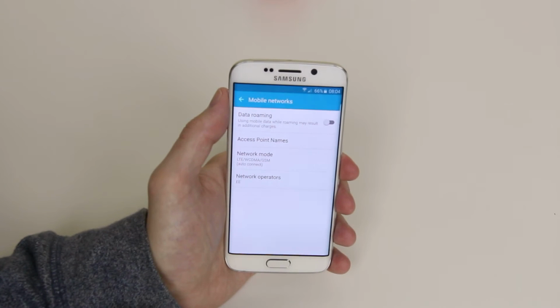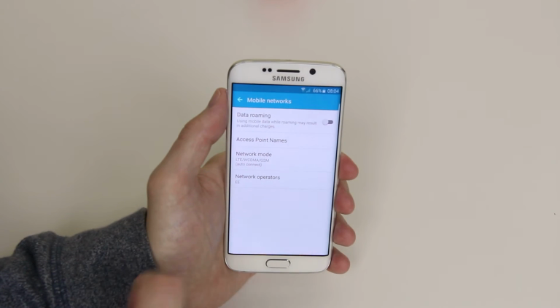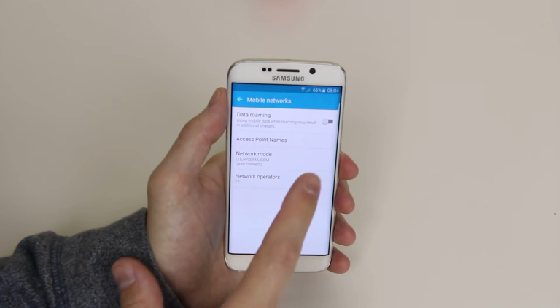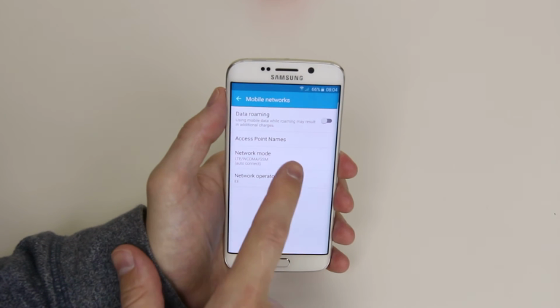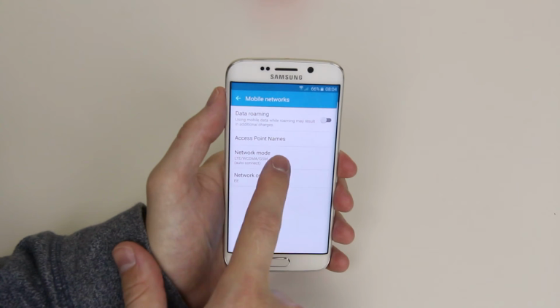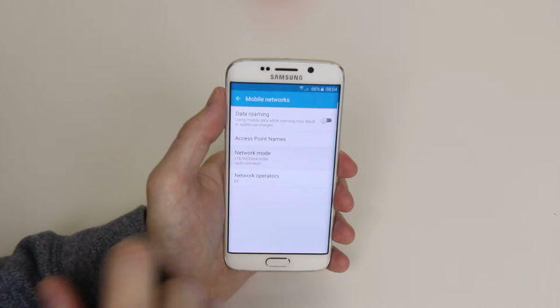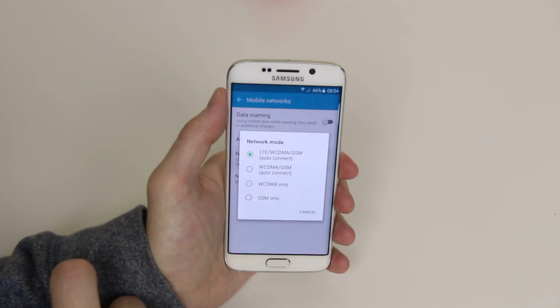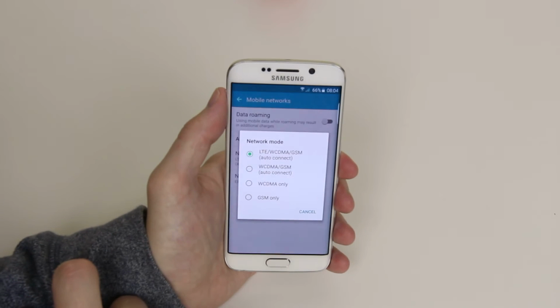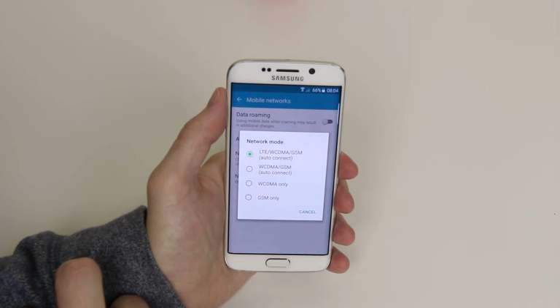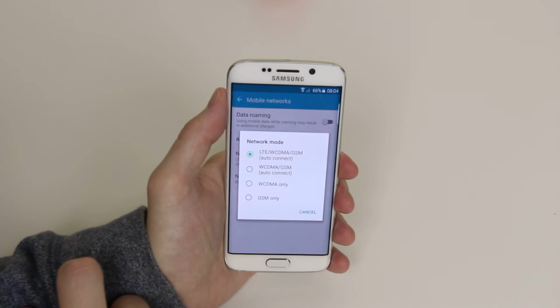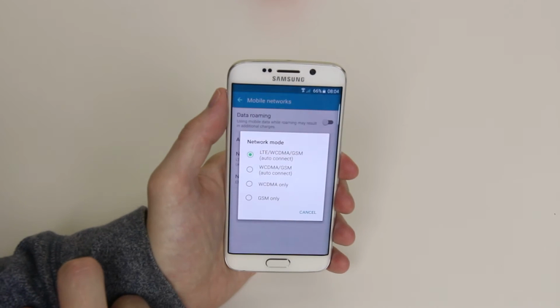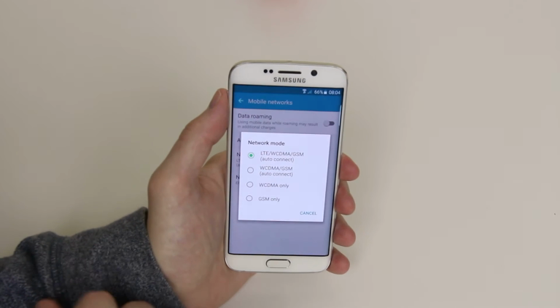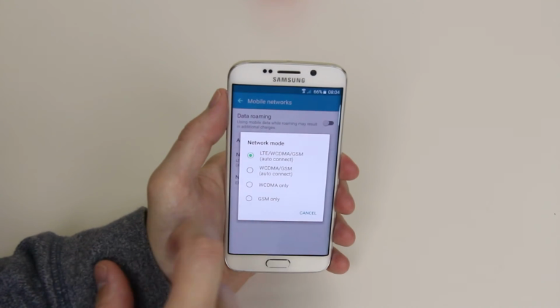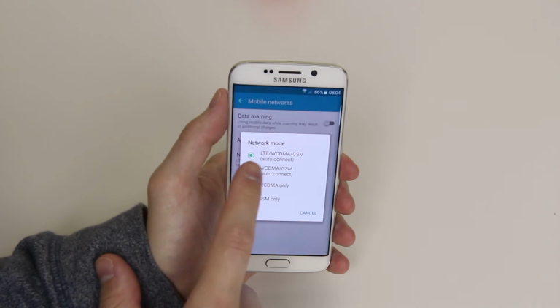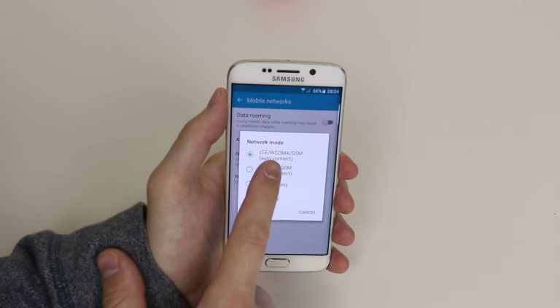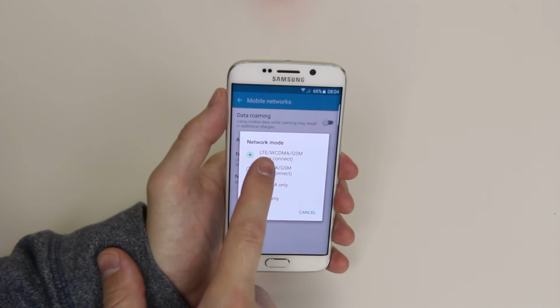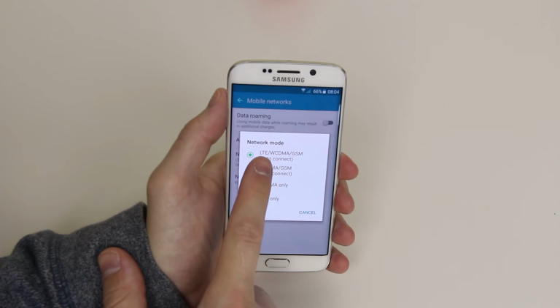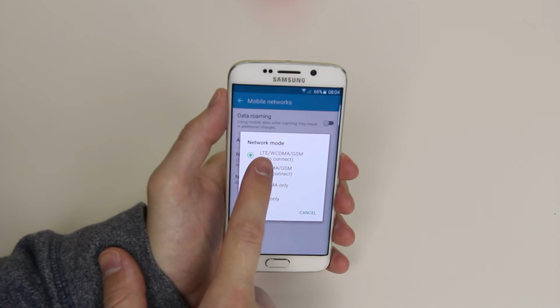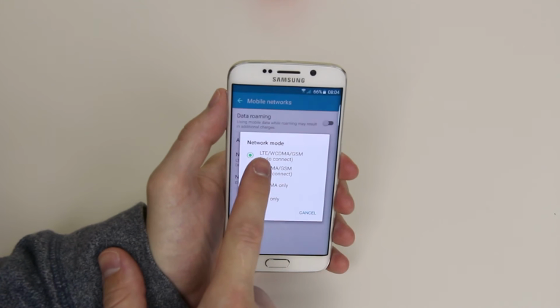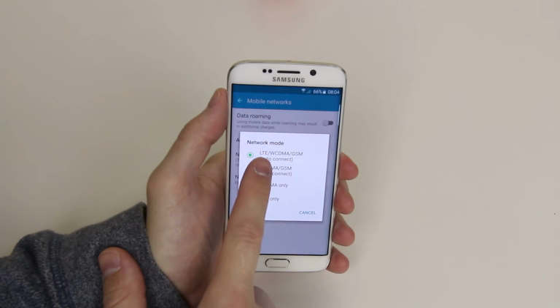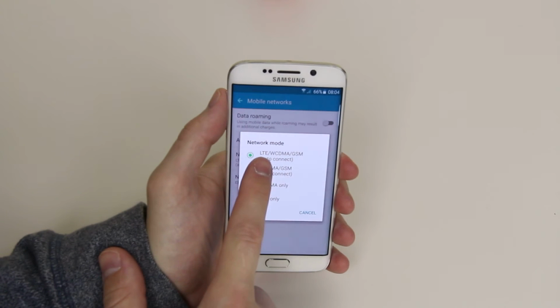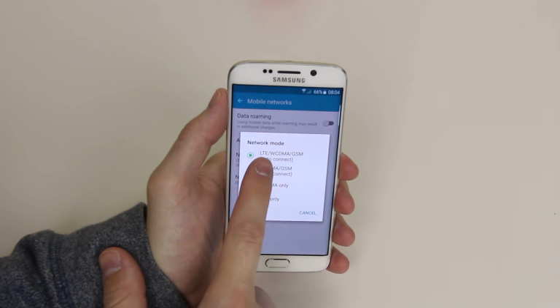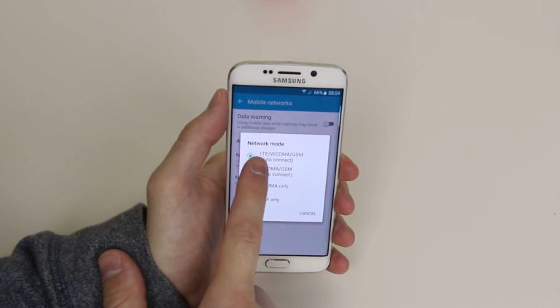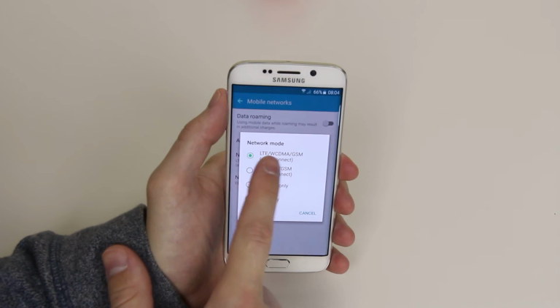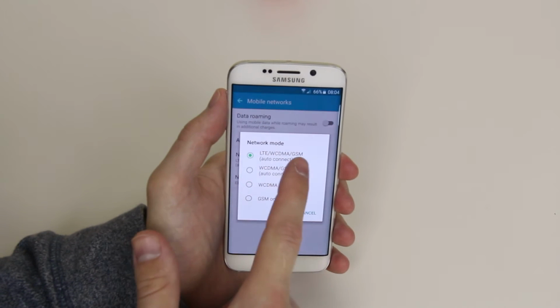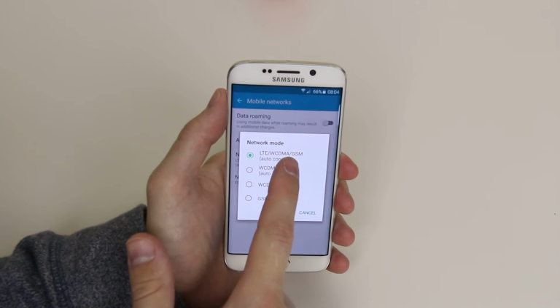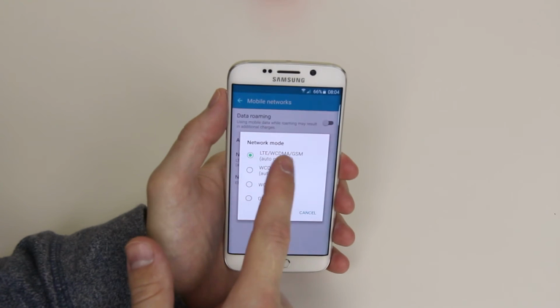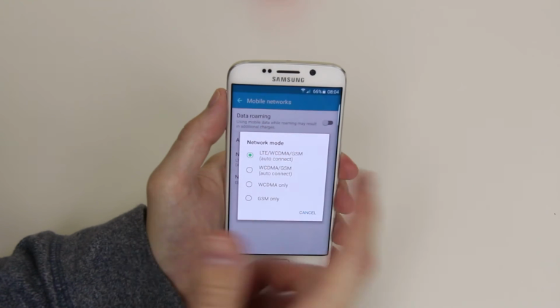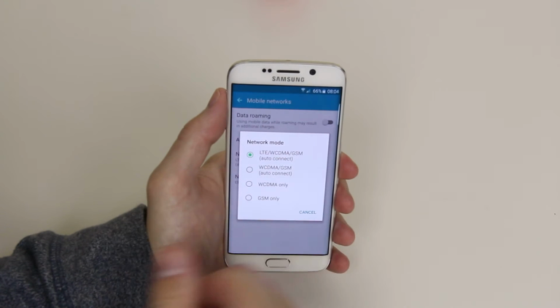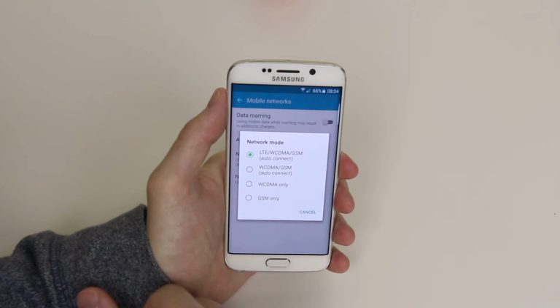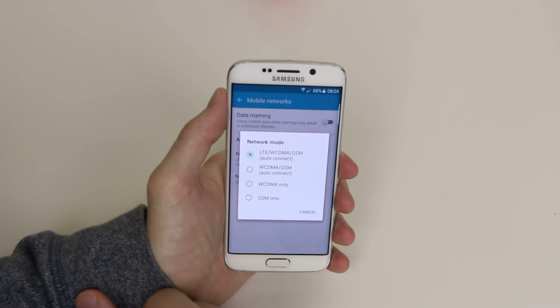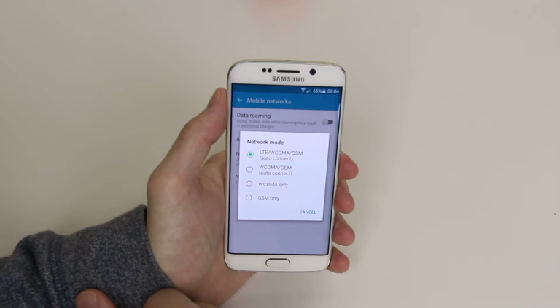From here, click on network mode. As you can see, we are currently on LTE, 3G, and 2G.